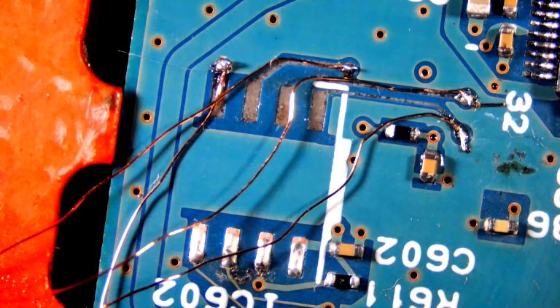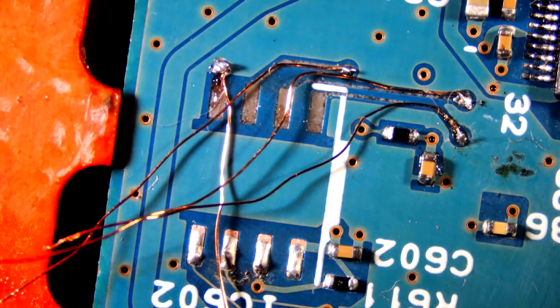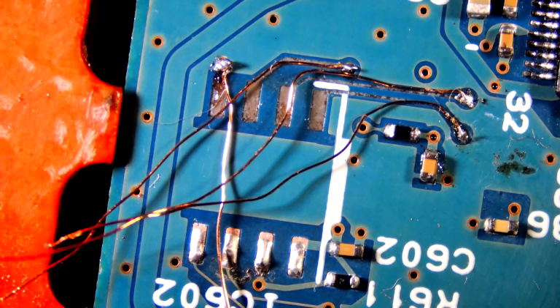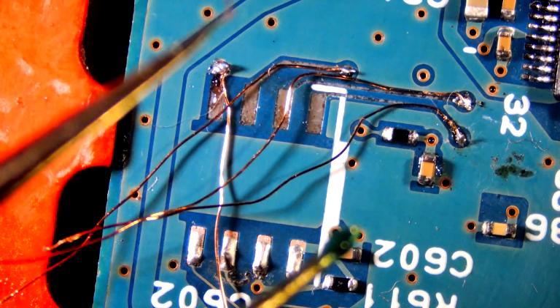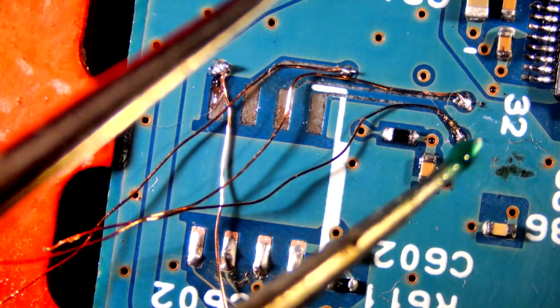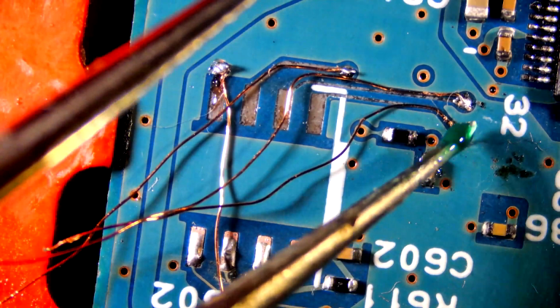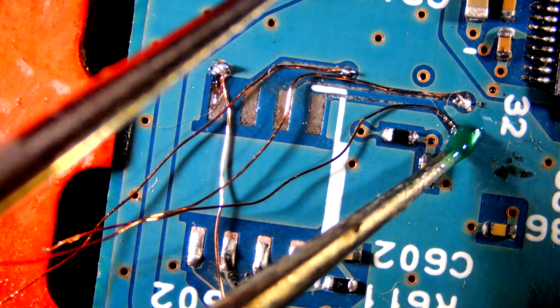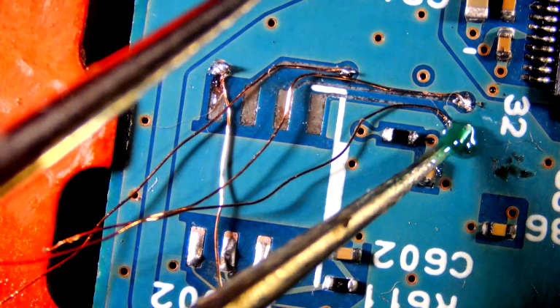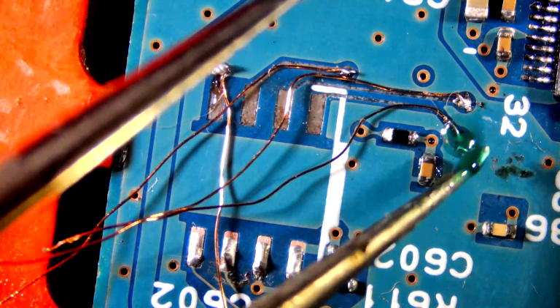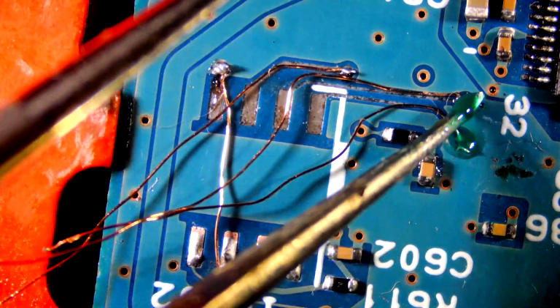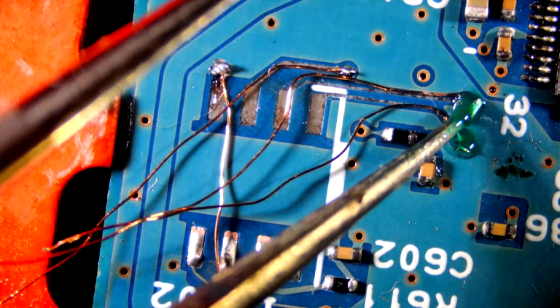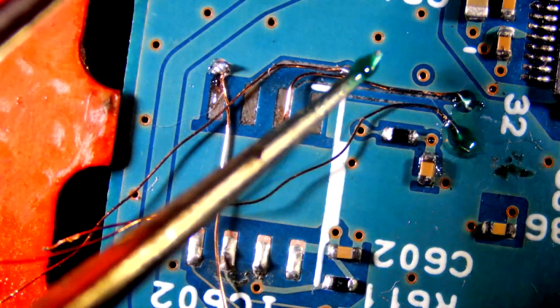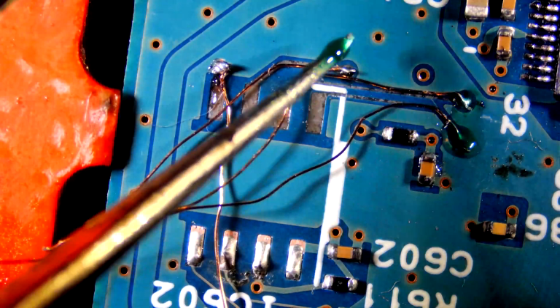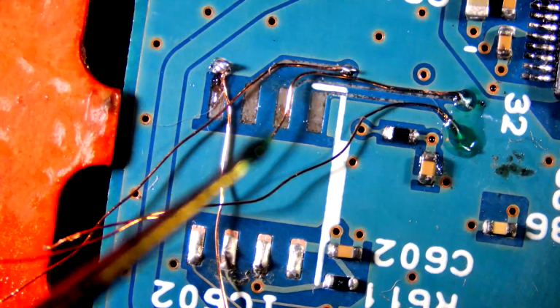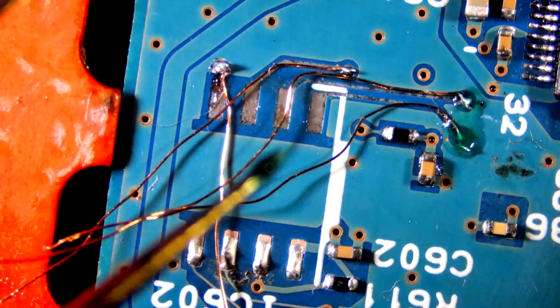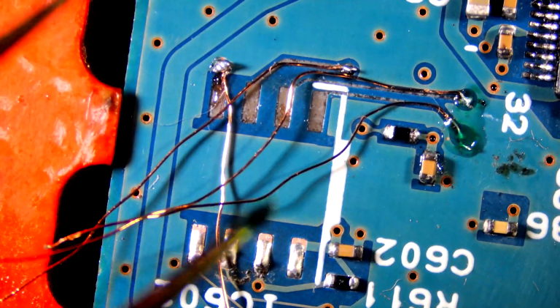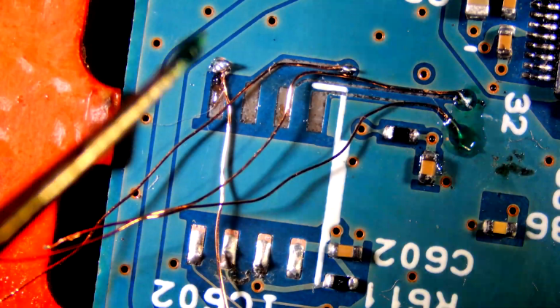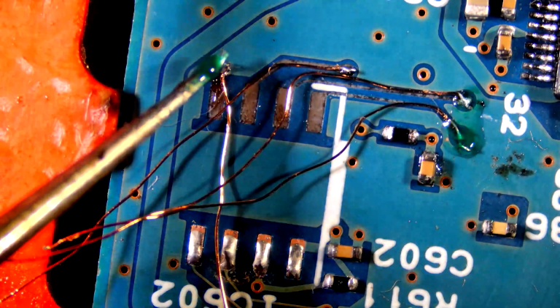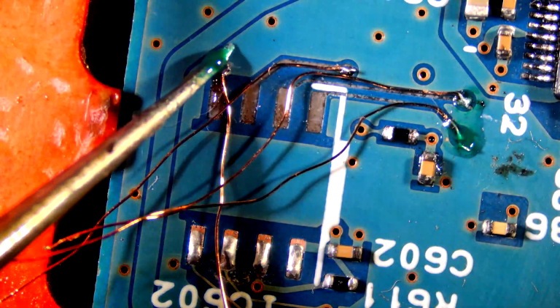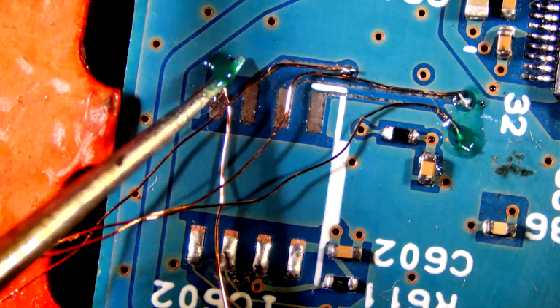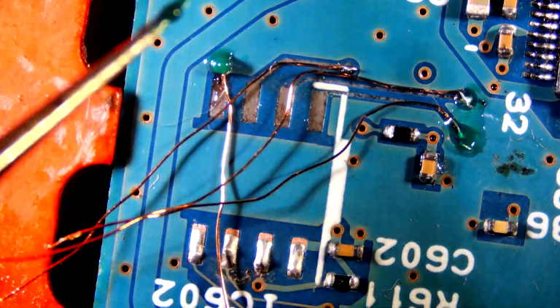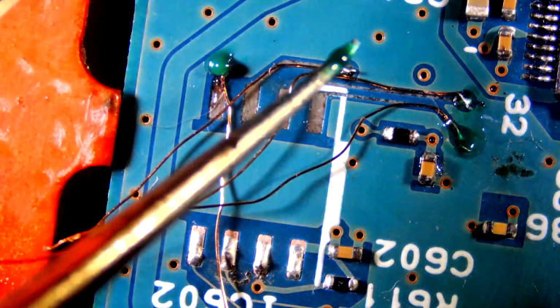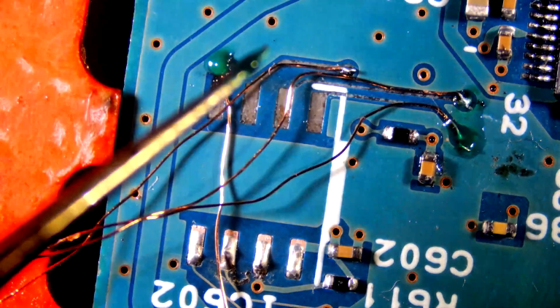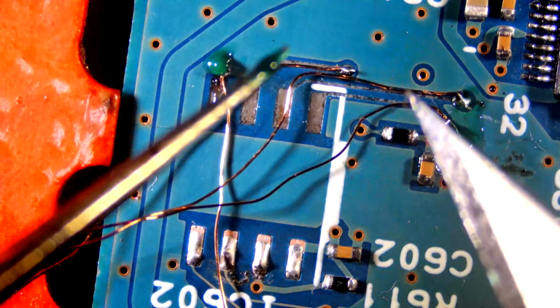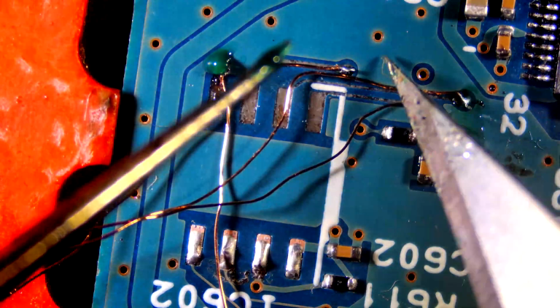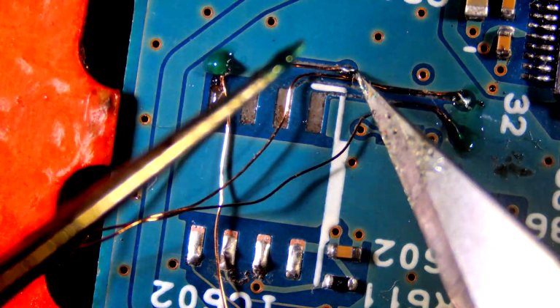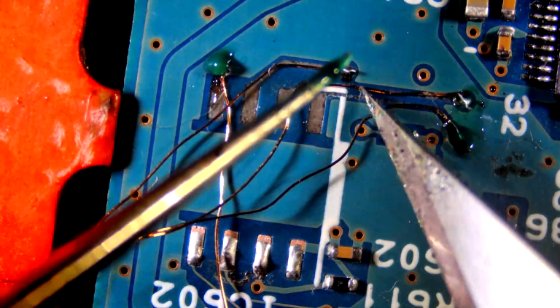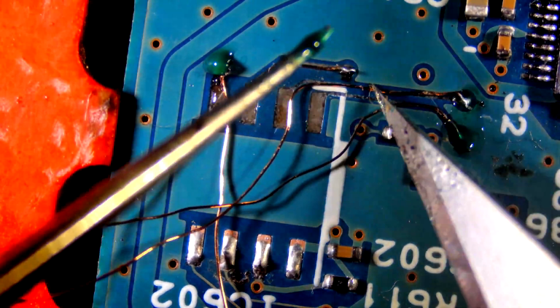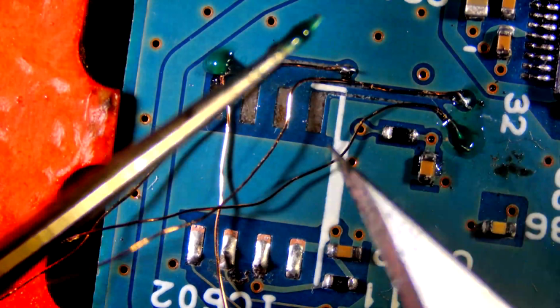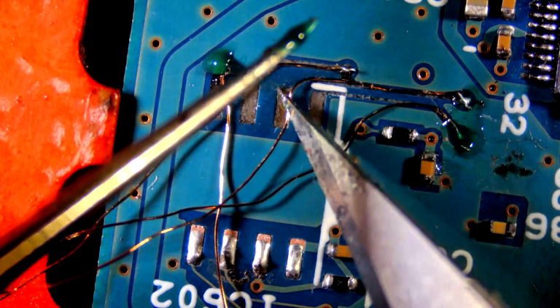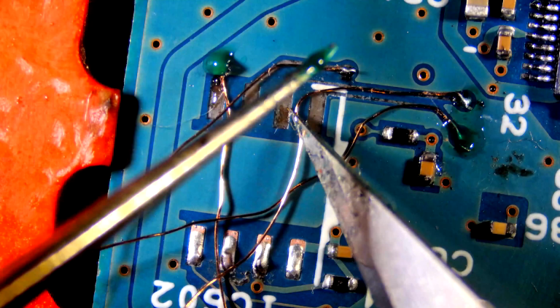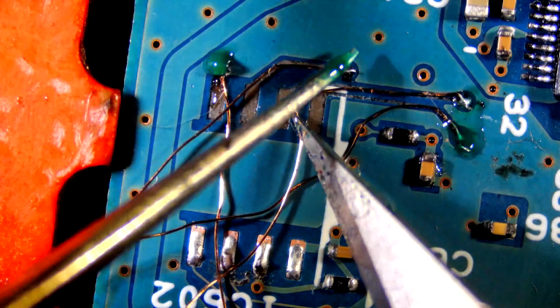Secure solder side with UV mask, then adjust the wire to corresponding pads. Apply UV mask as needed.